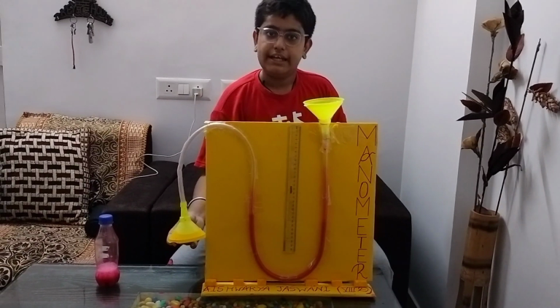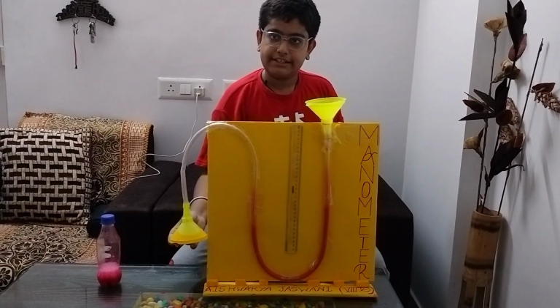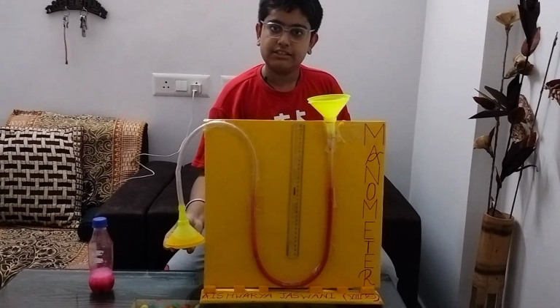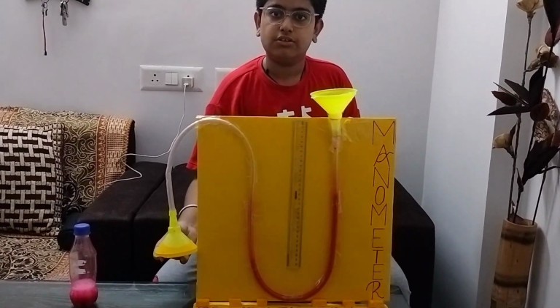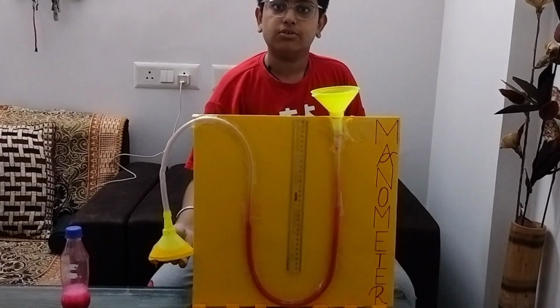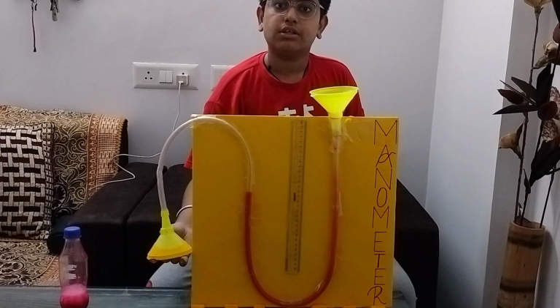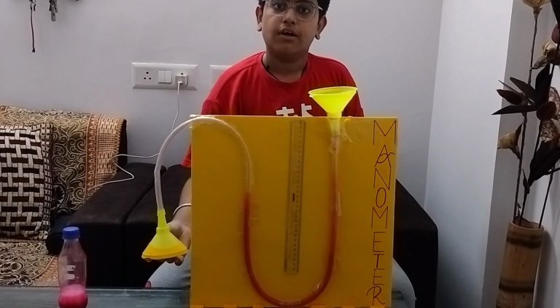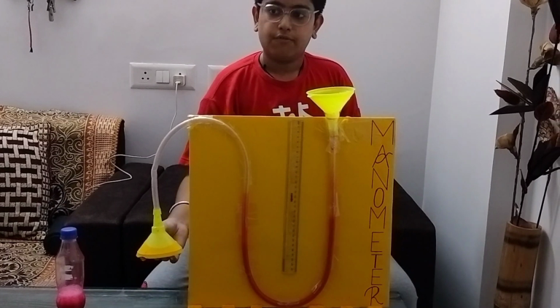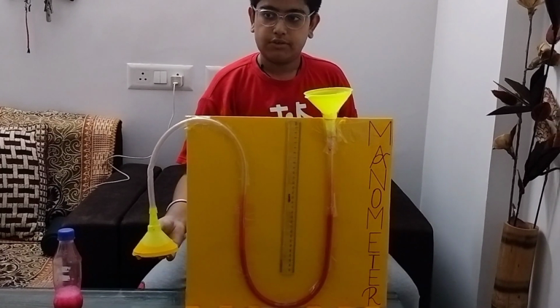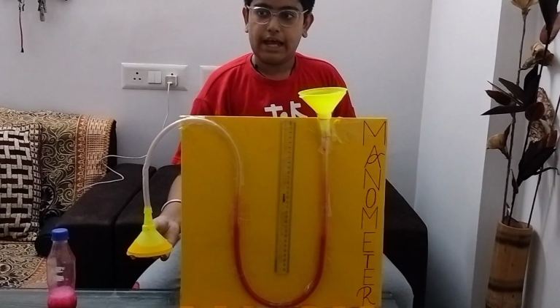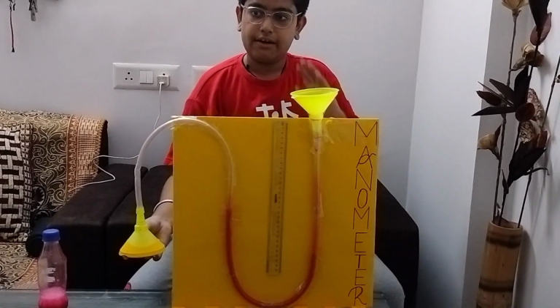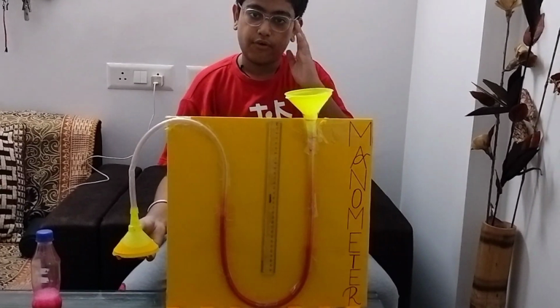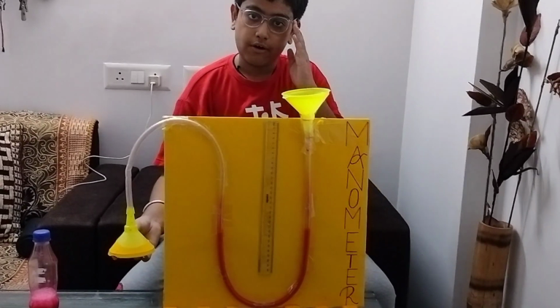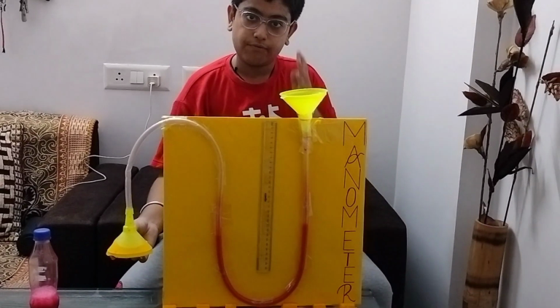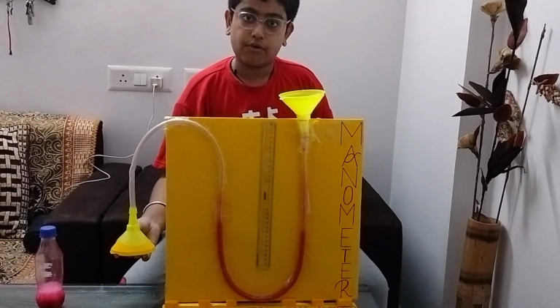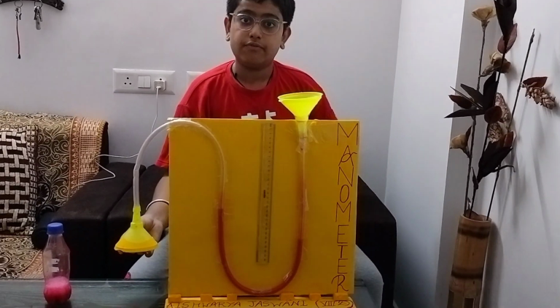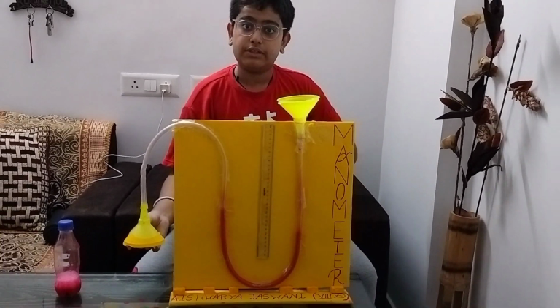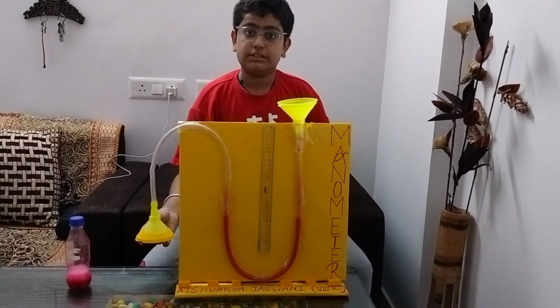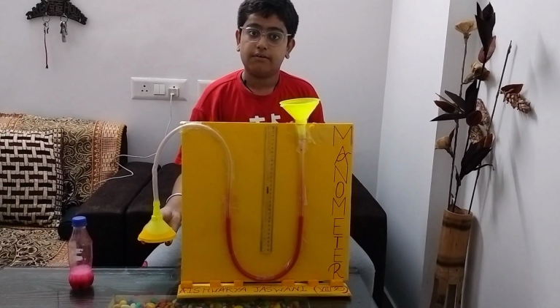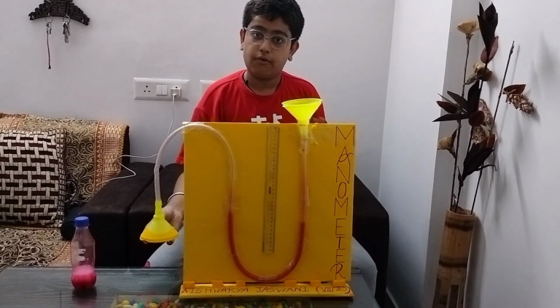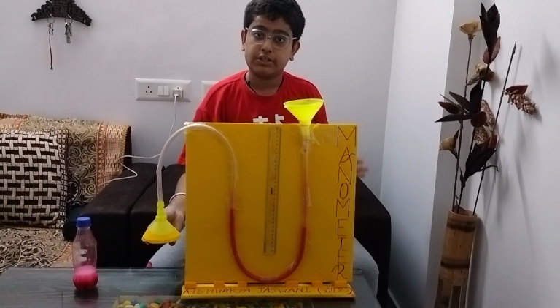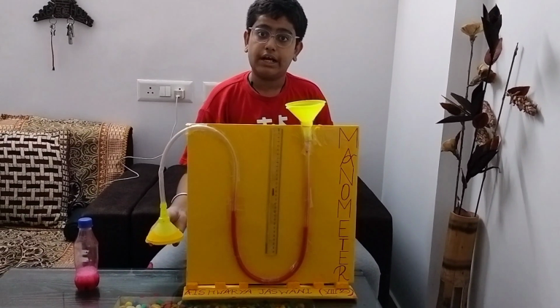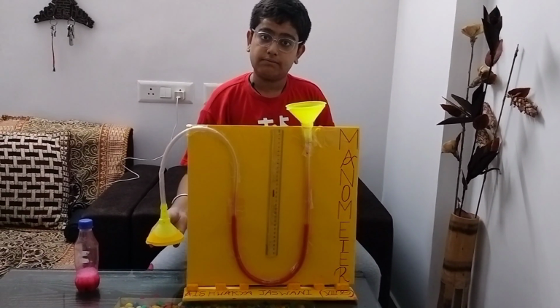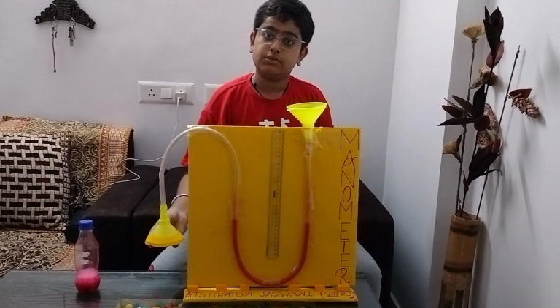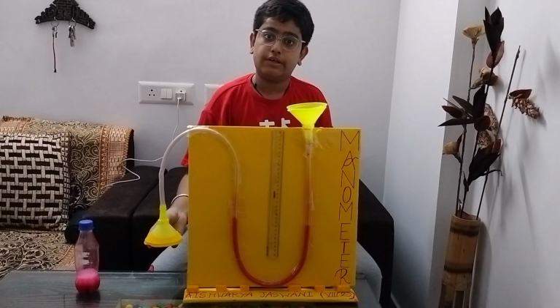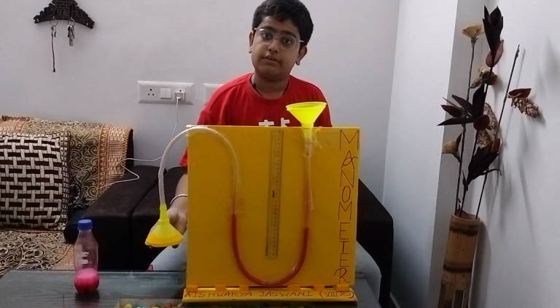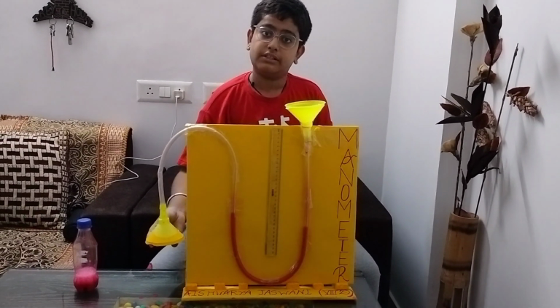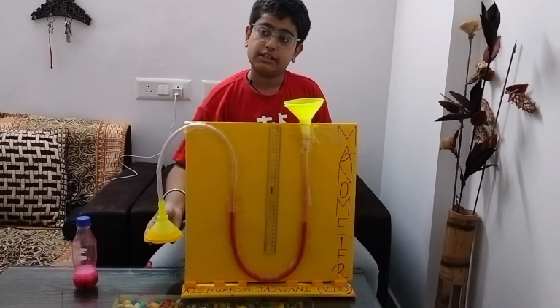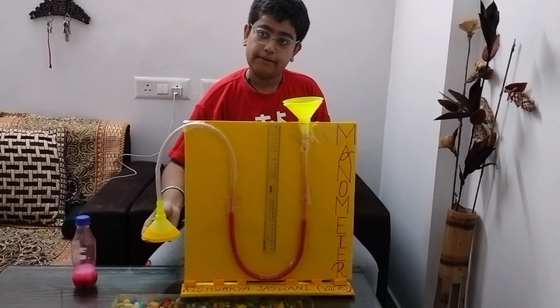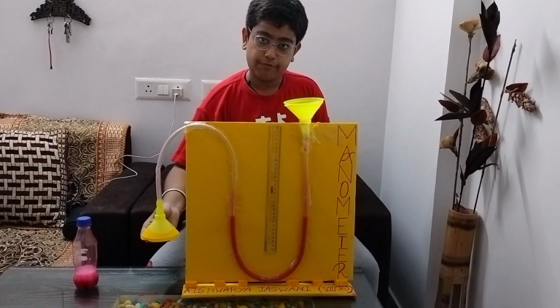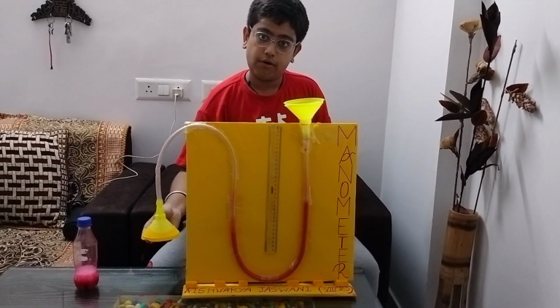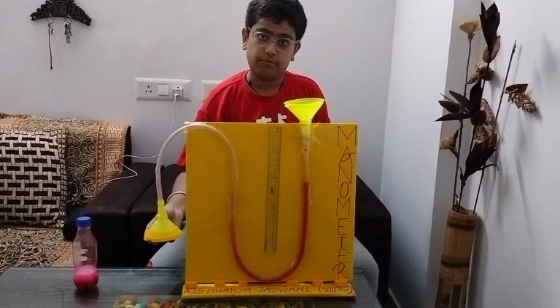It is used to measure atmospheric pressure from water.